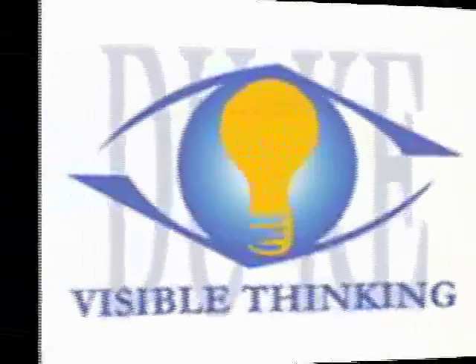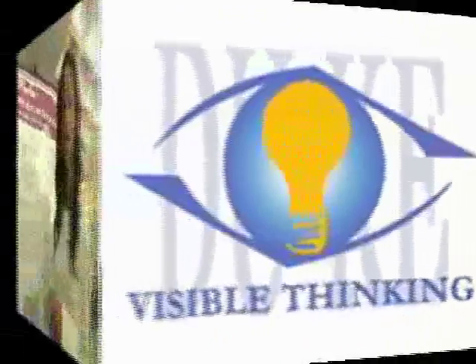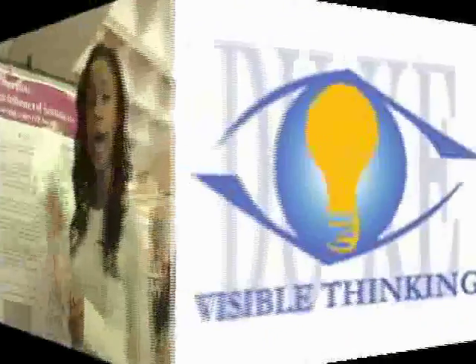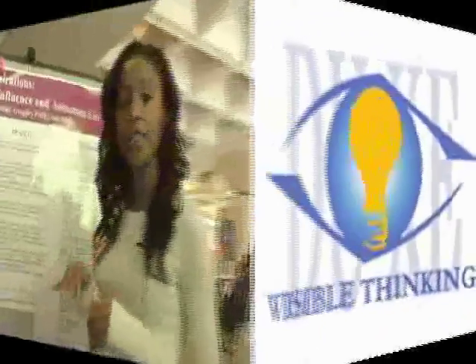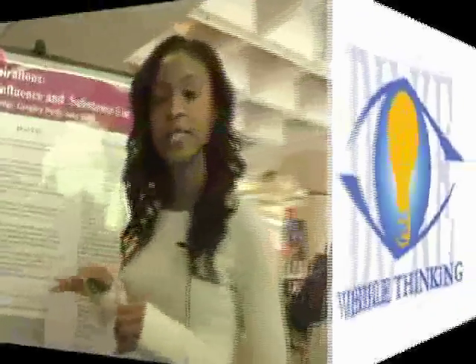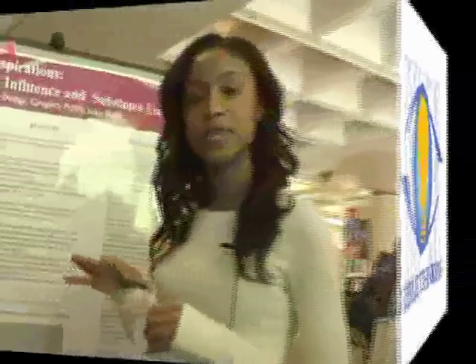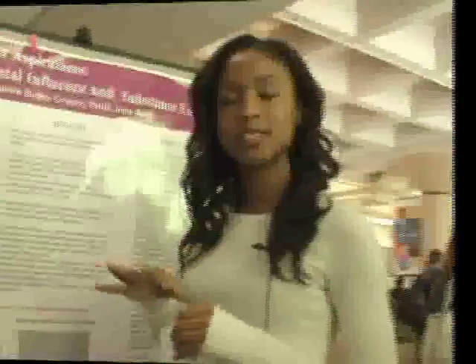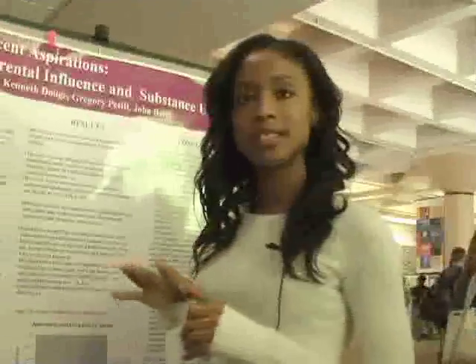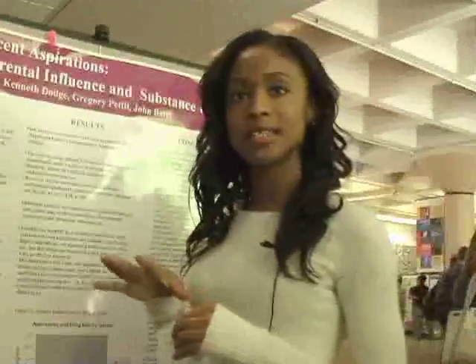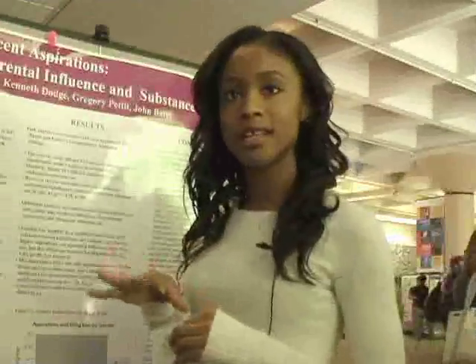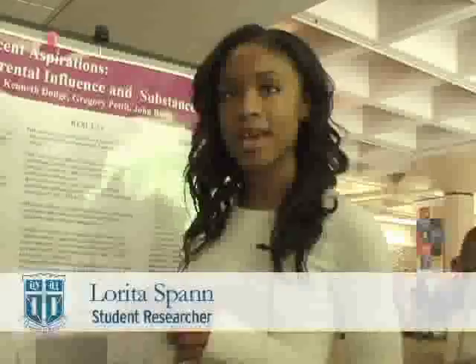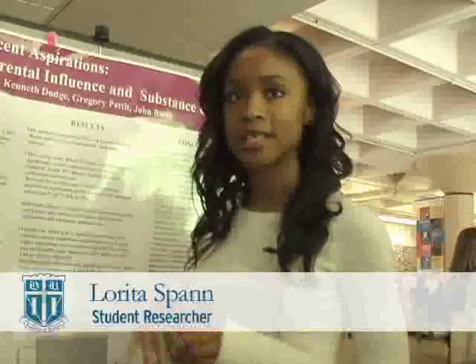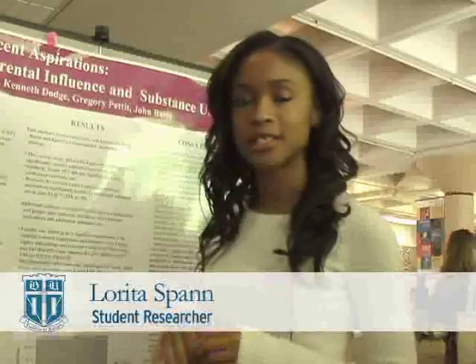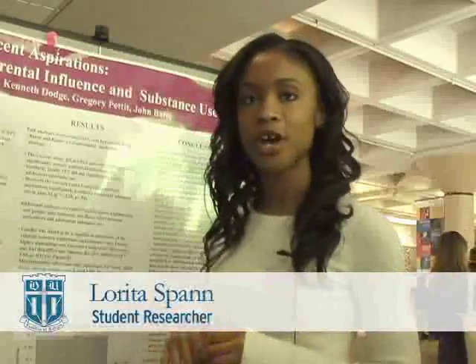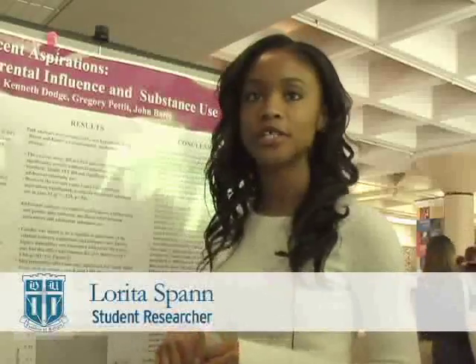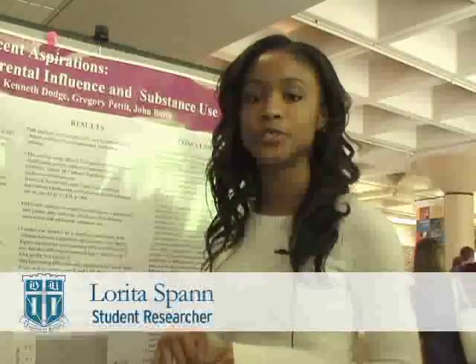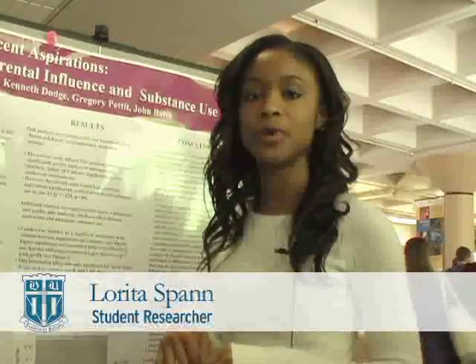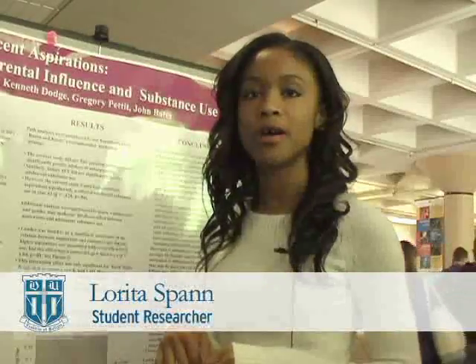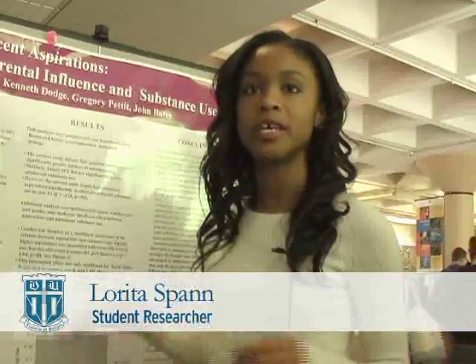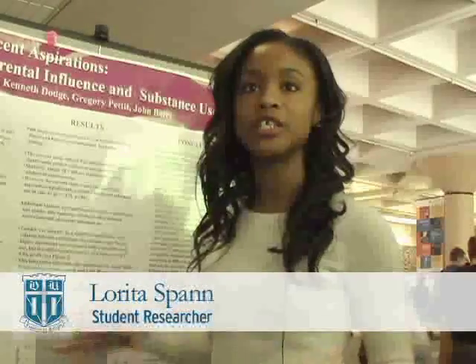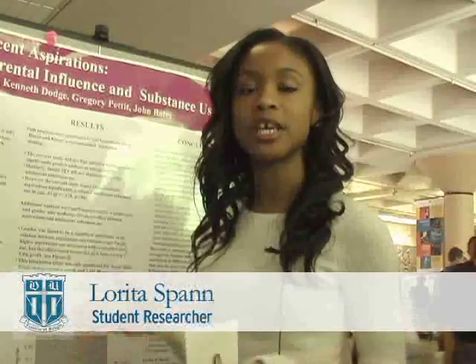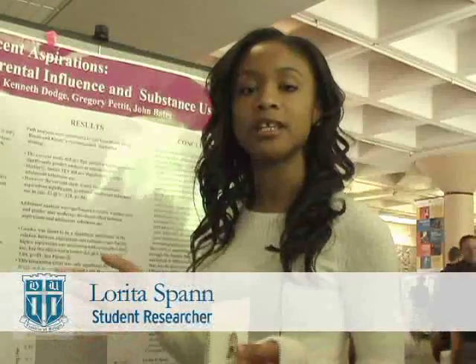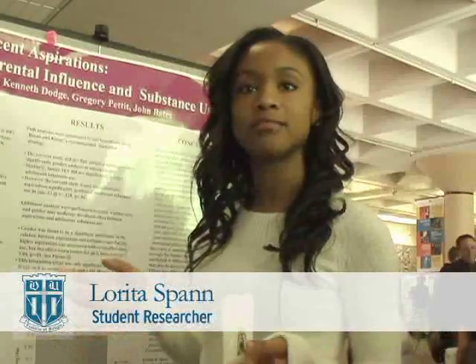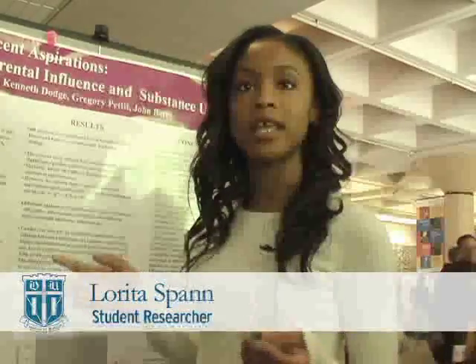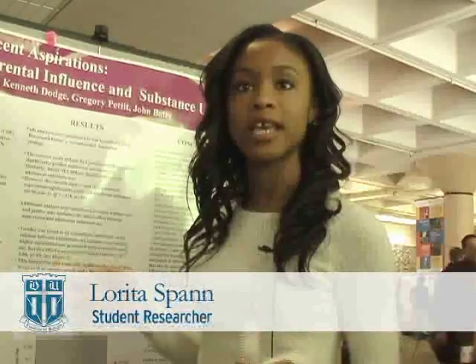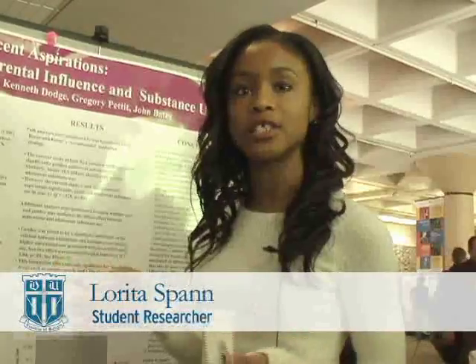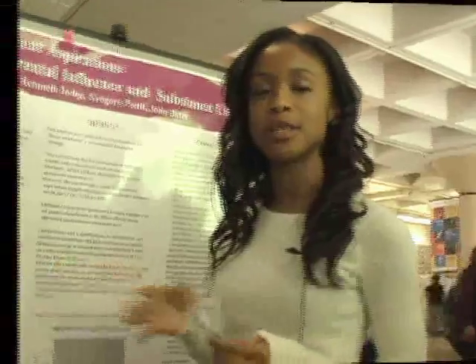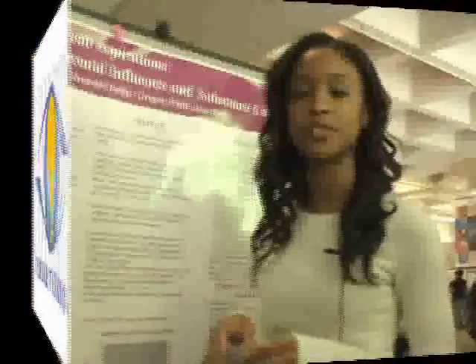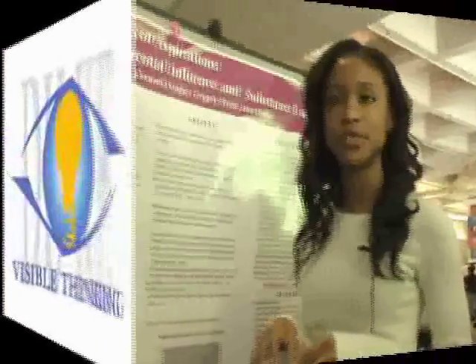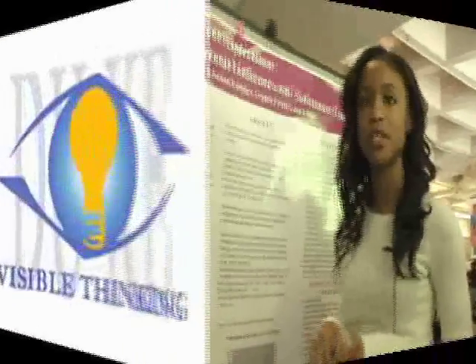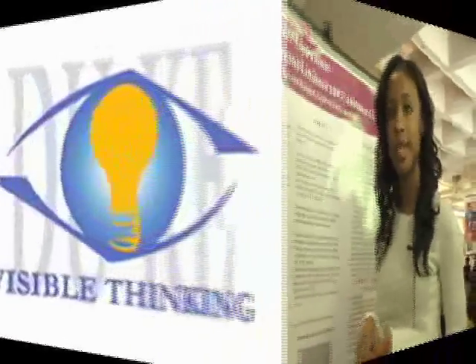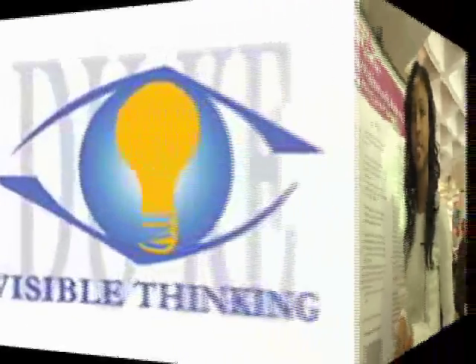The higher the aspirations, the less likely adolescents are to initiate and engage in substance use at early ages.